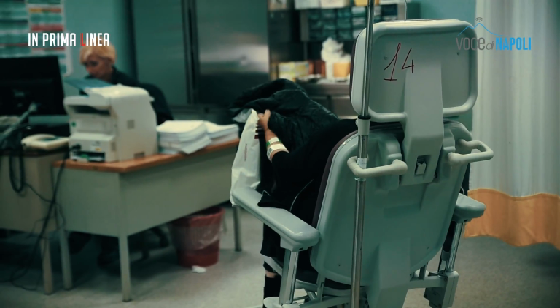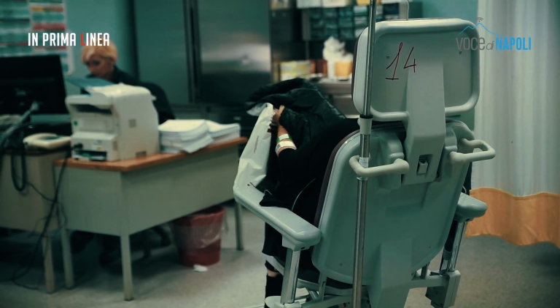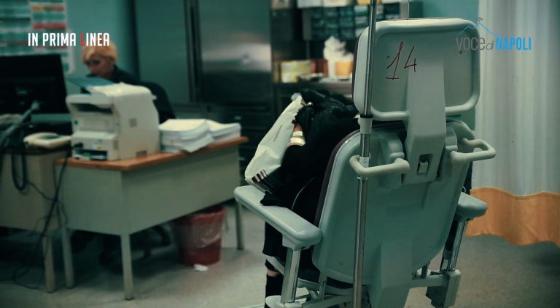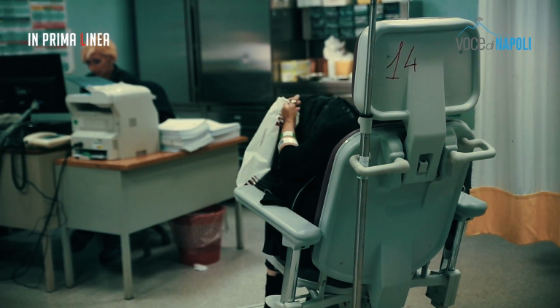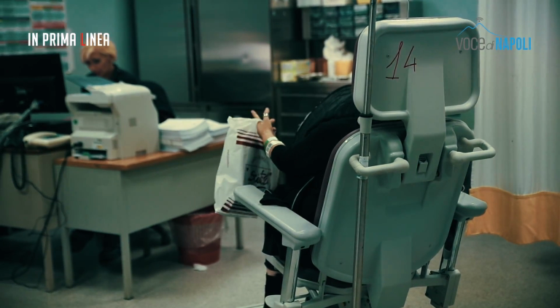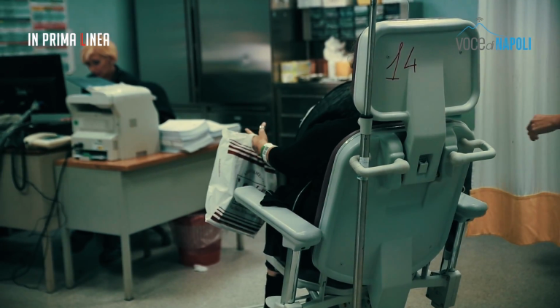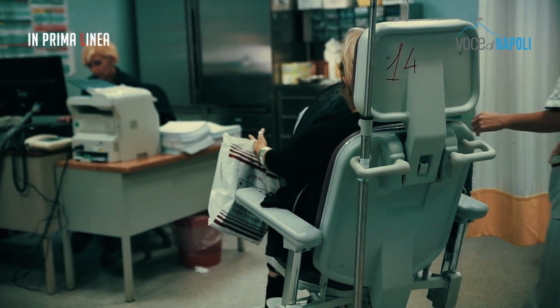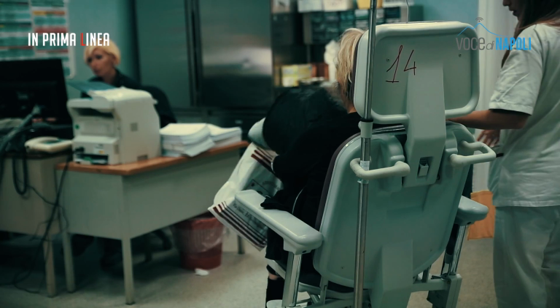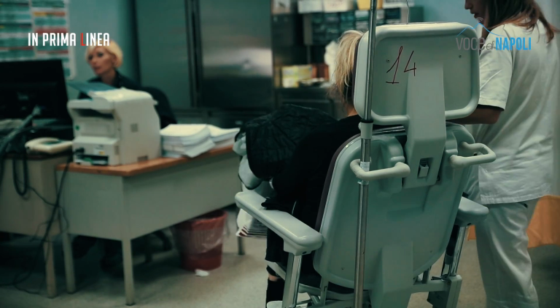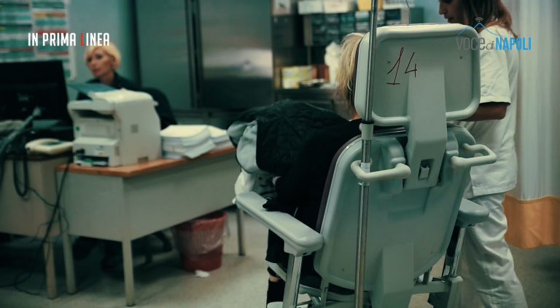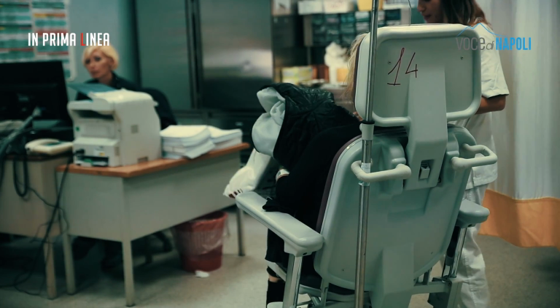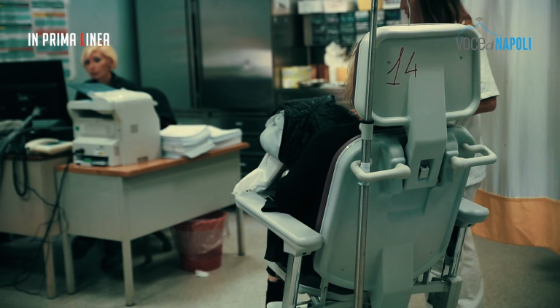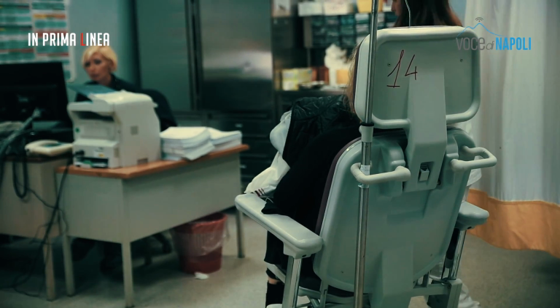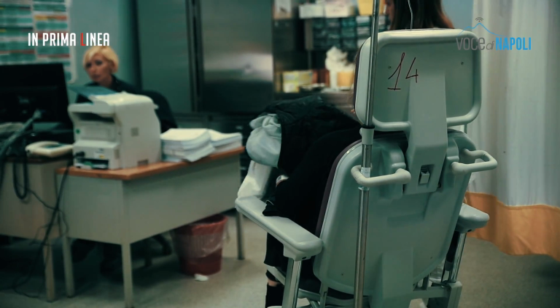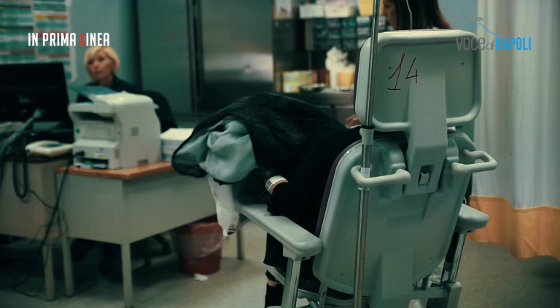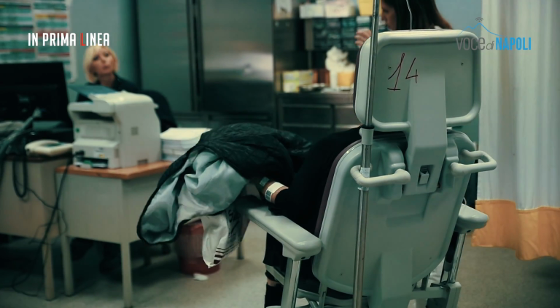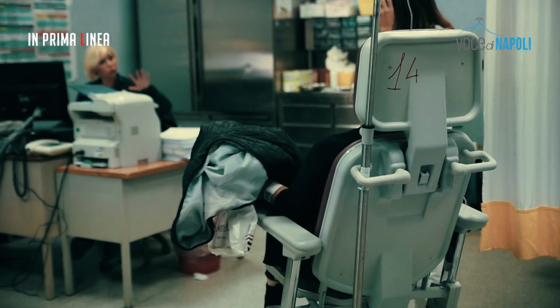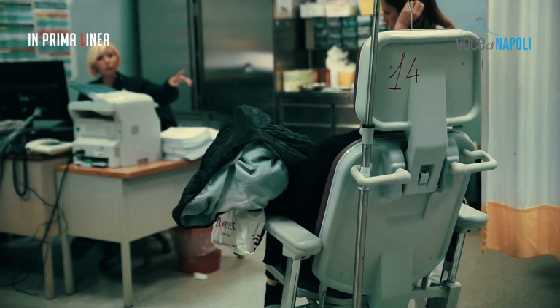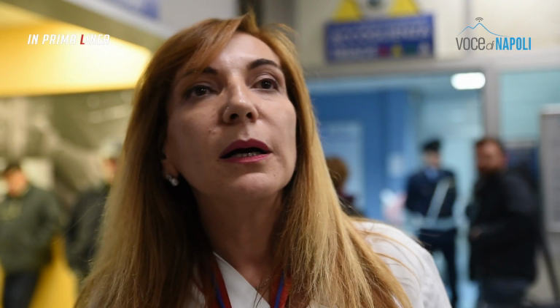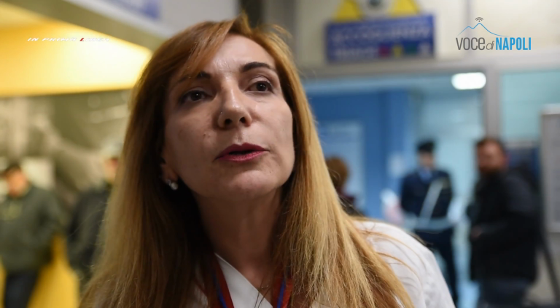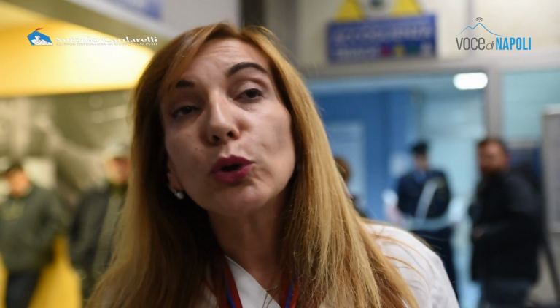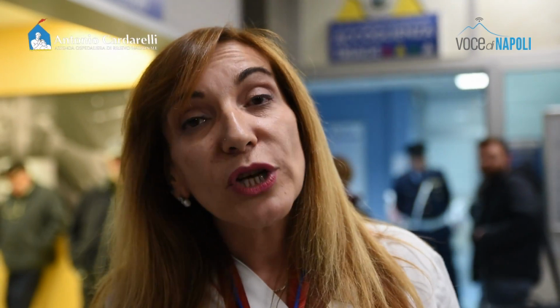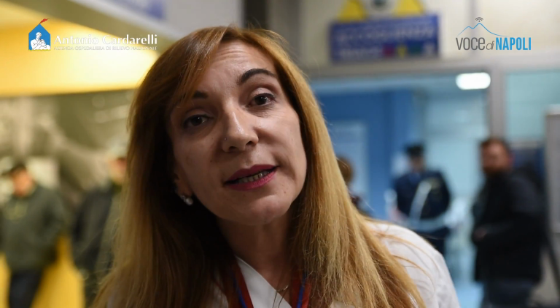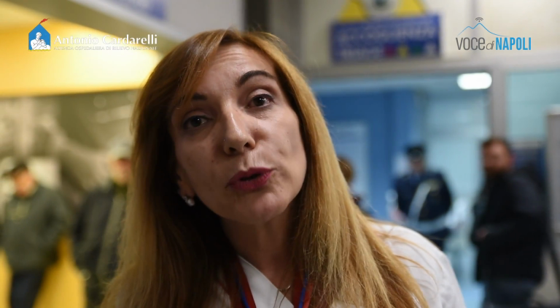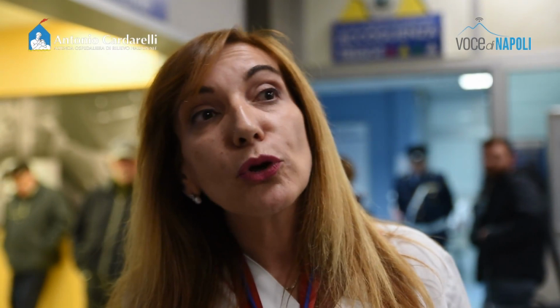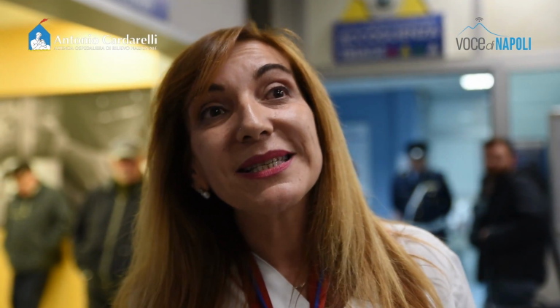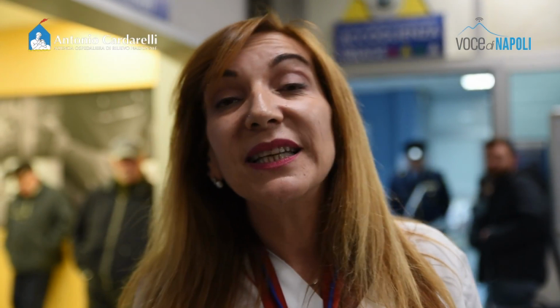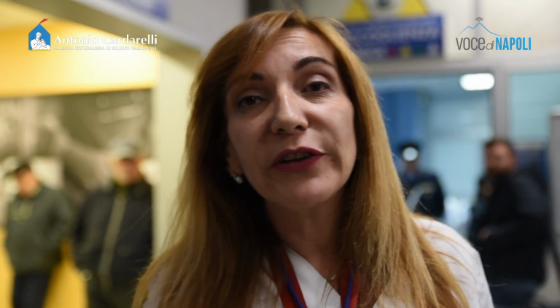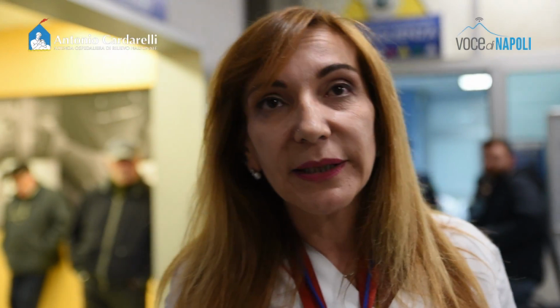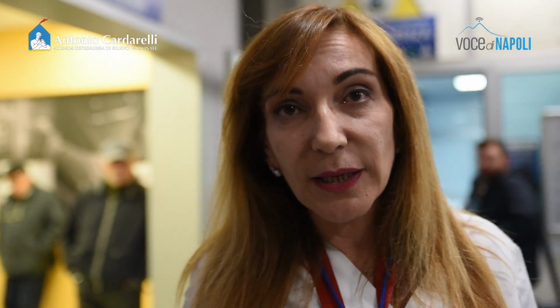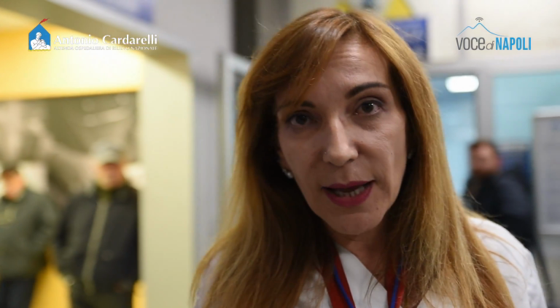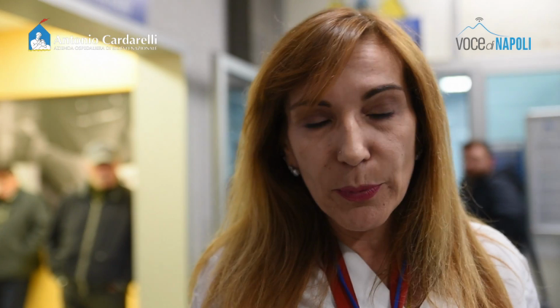Il verde, o piuttosto il bianco, sono definiti codici di priorità minore, cioè sono urgenze che possono essere differite nel tempo.